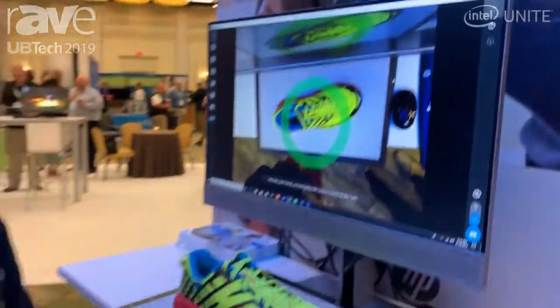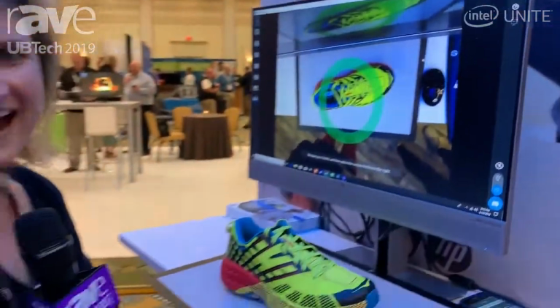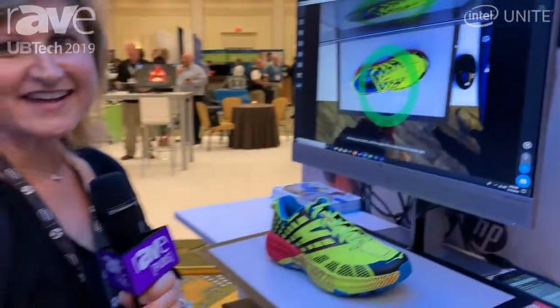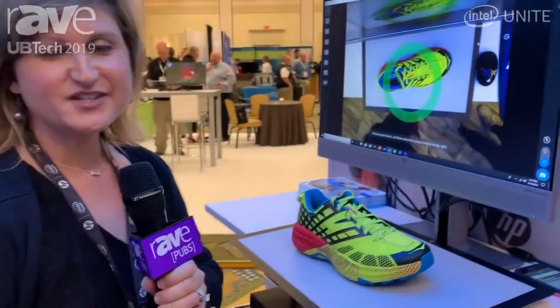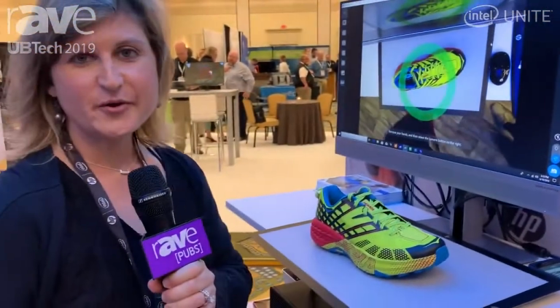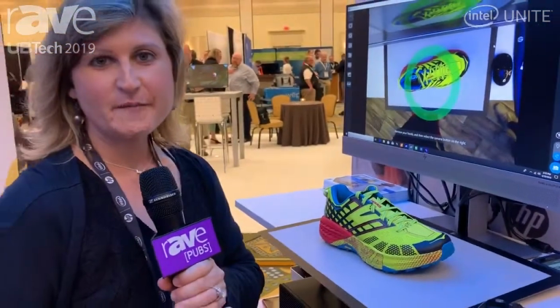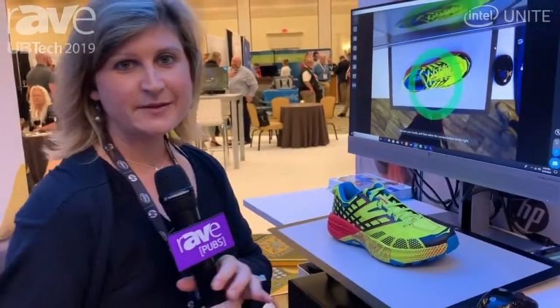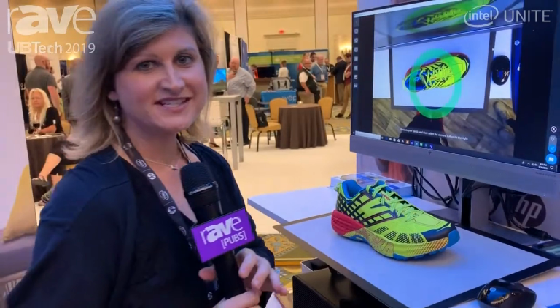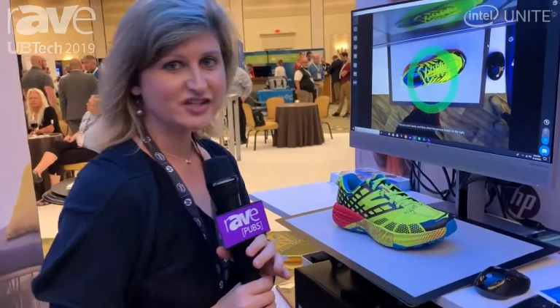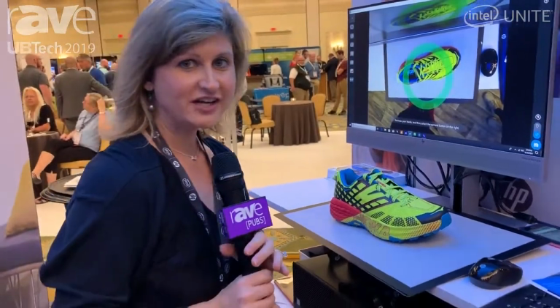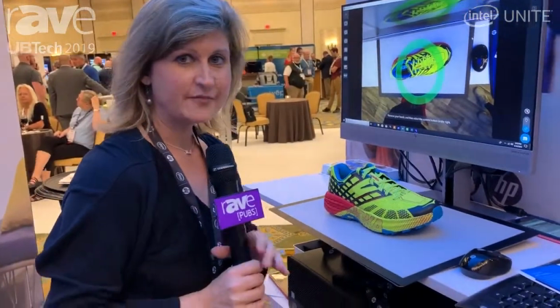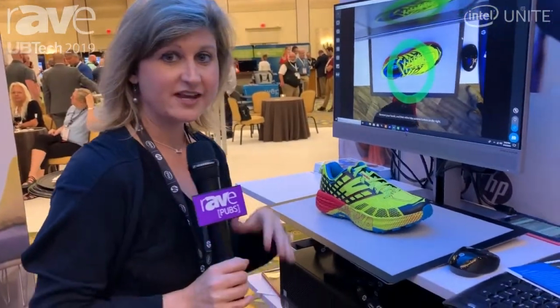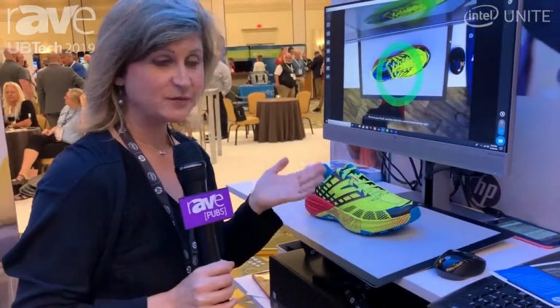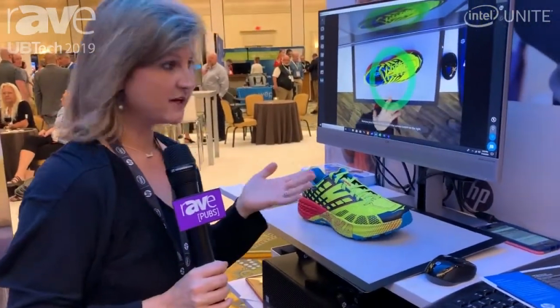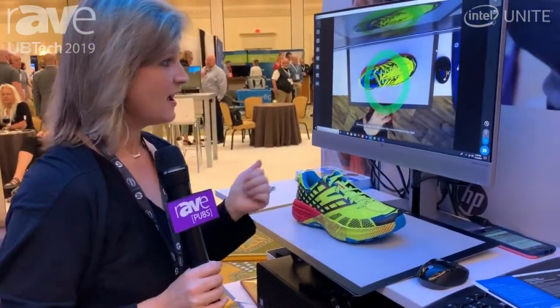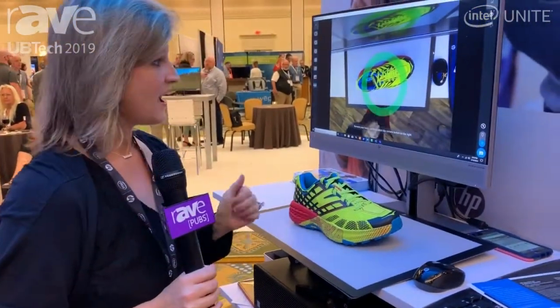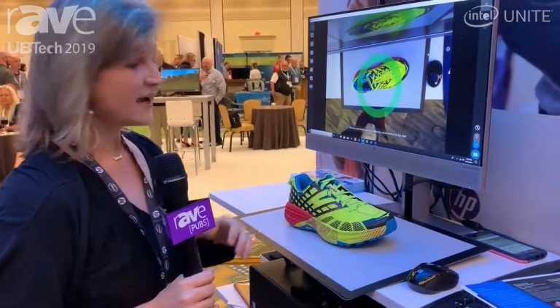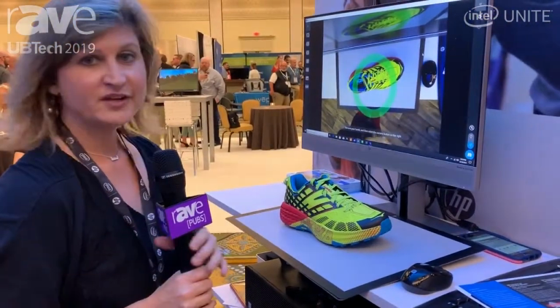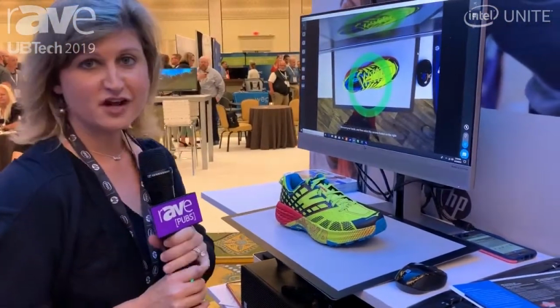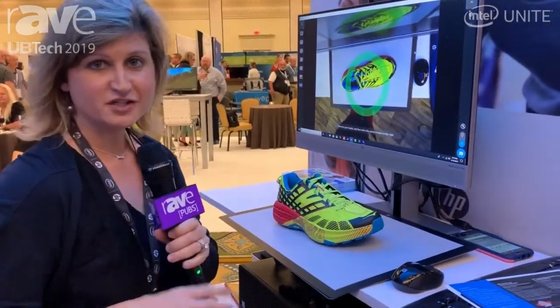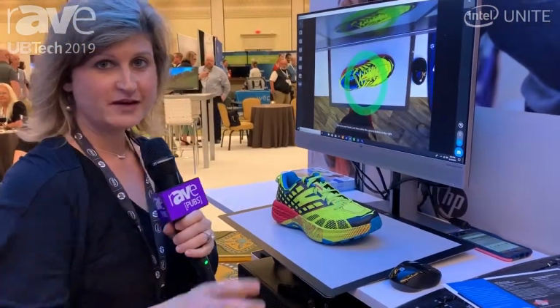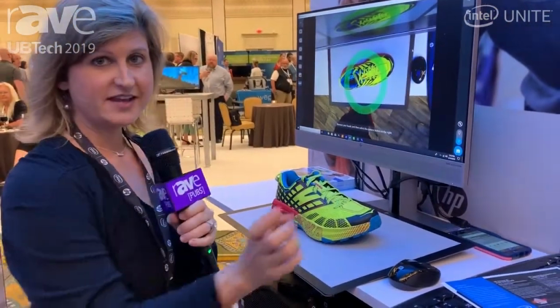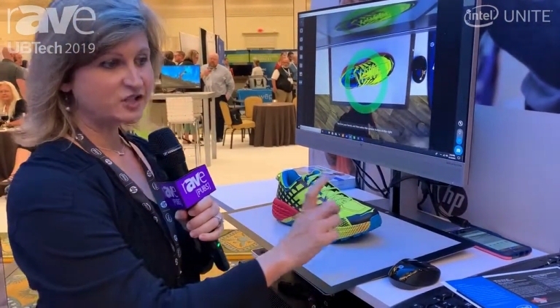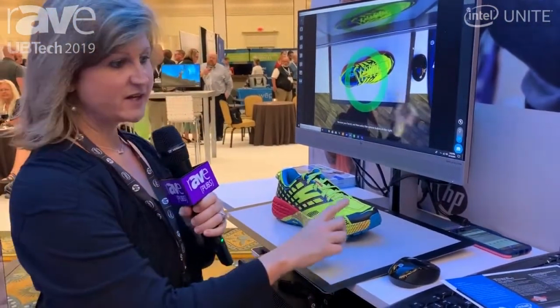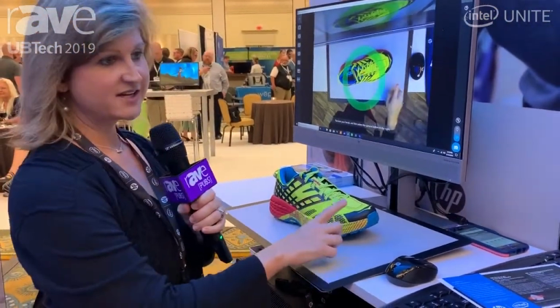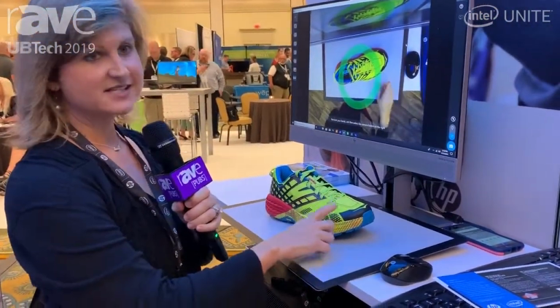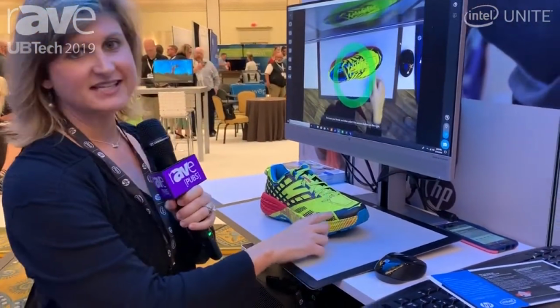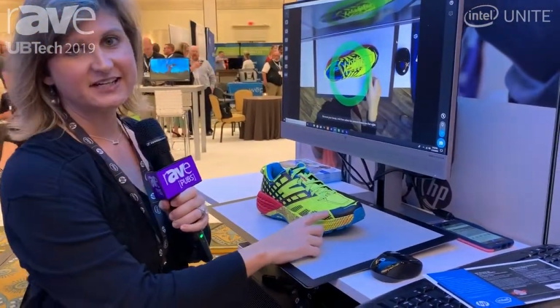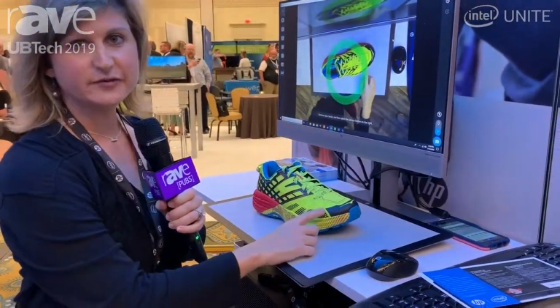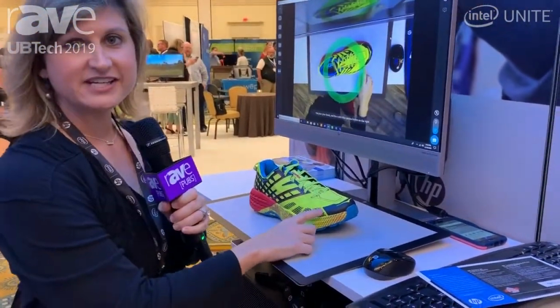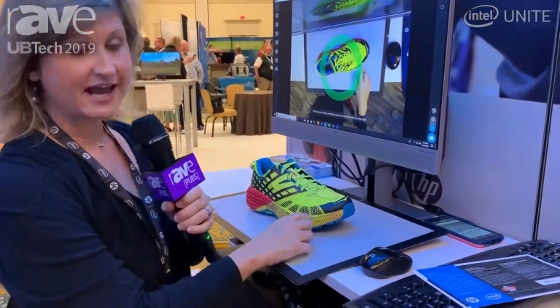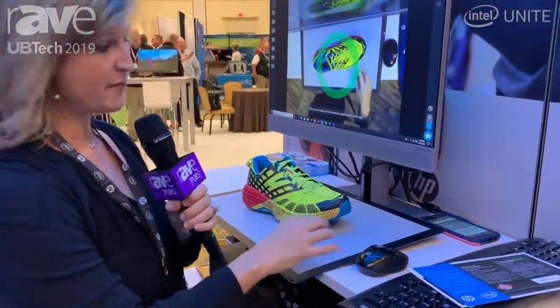Hi, my name is Ashley and I'm with HP. I'm going to talk to you about the HP Z3D camera.